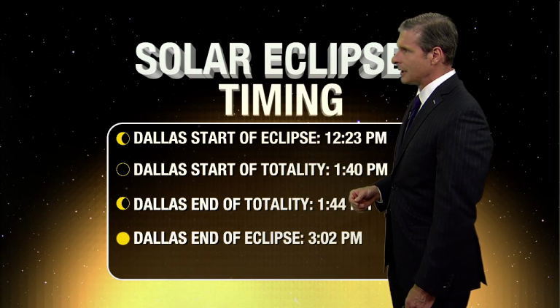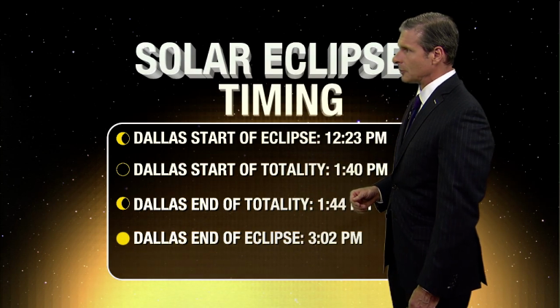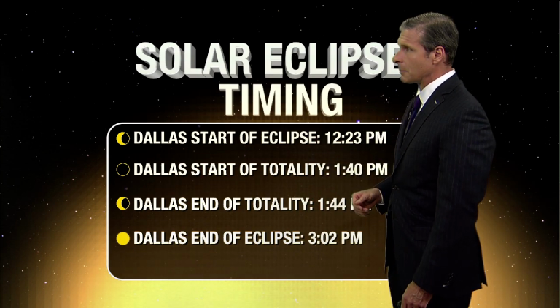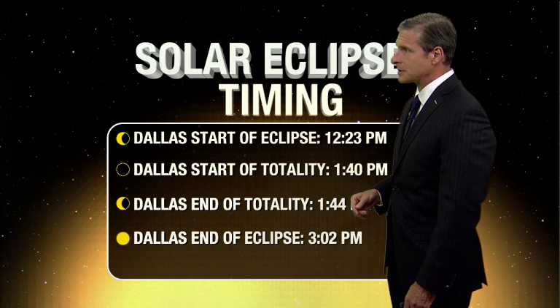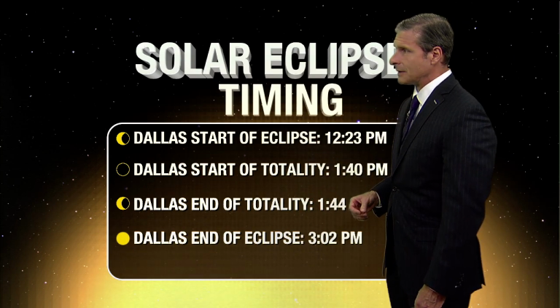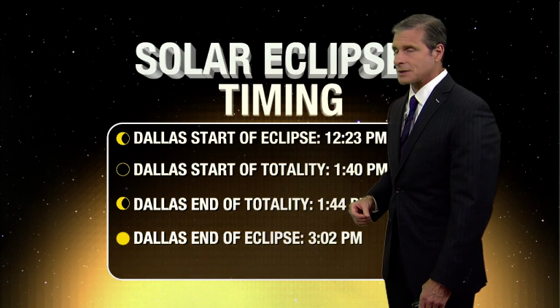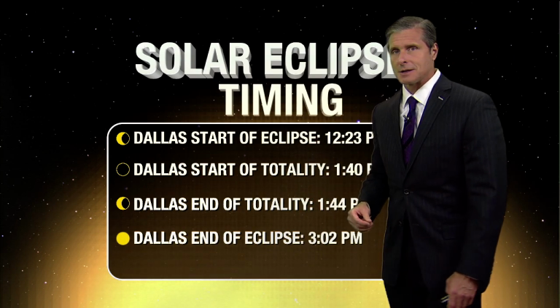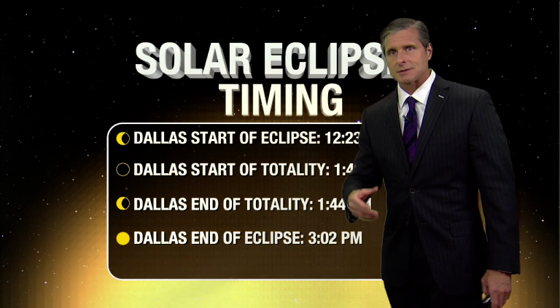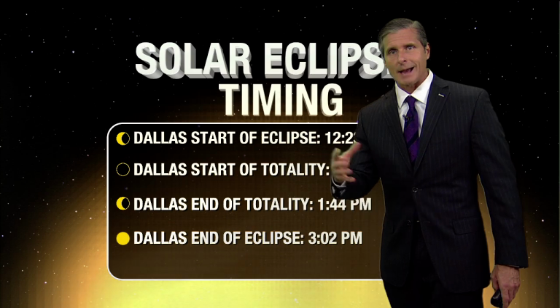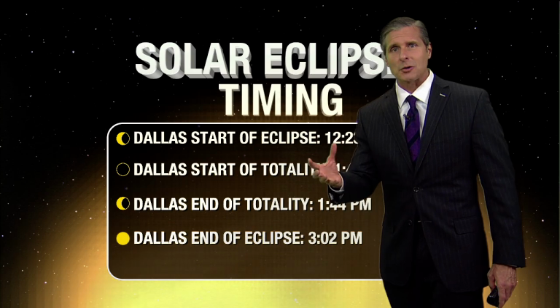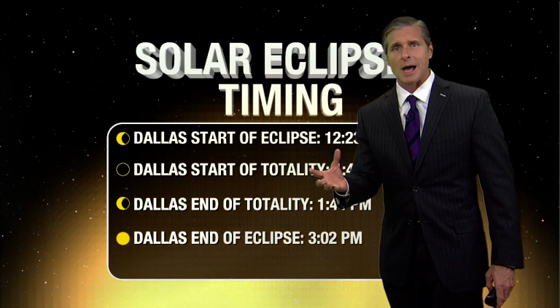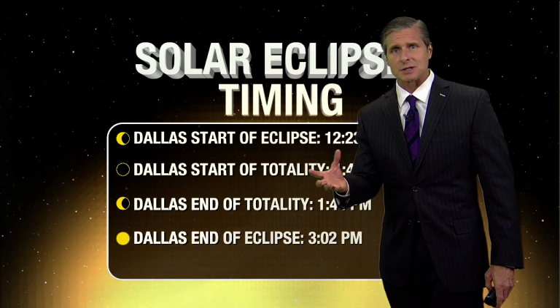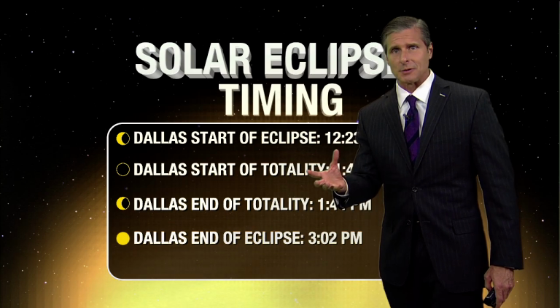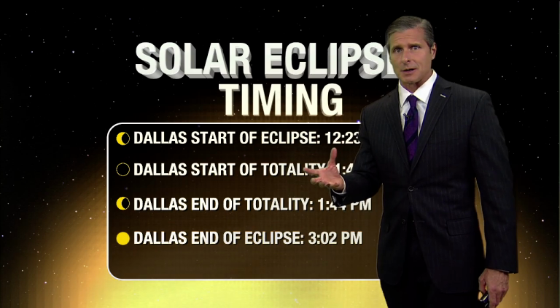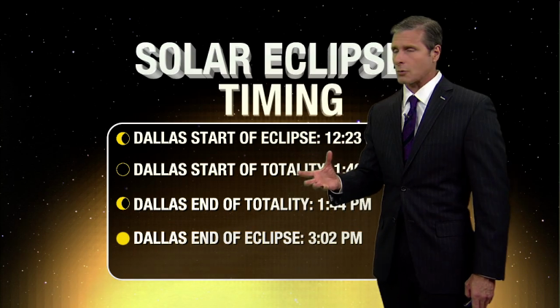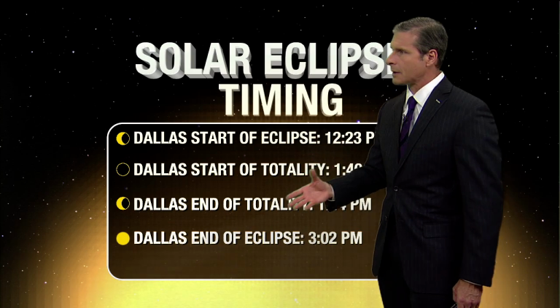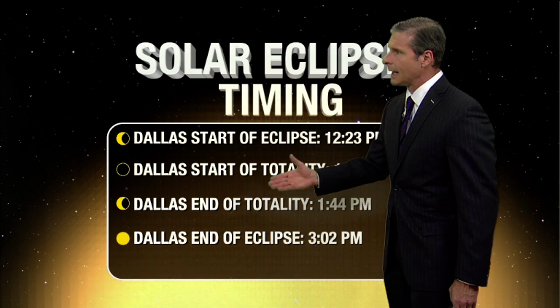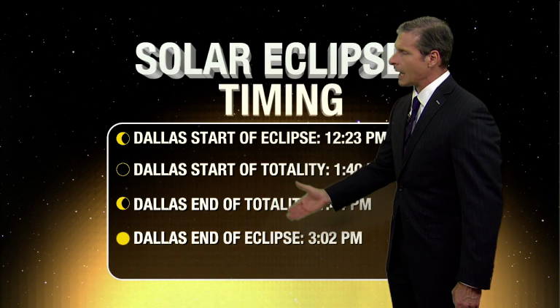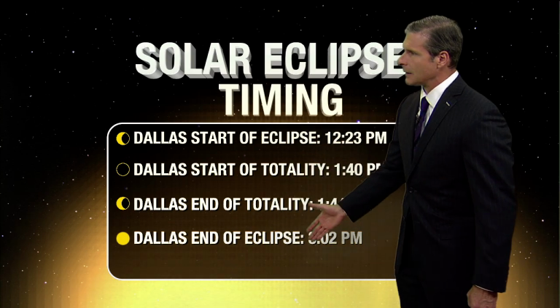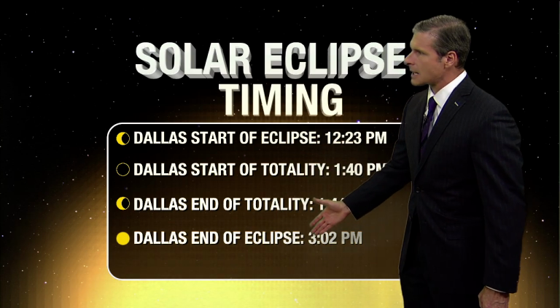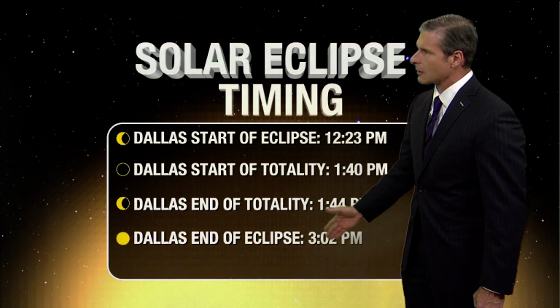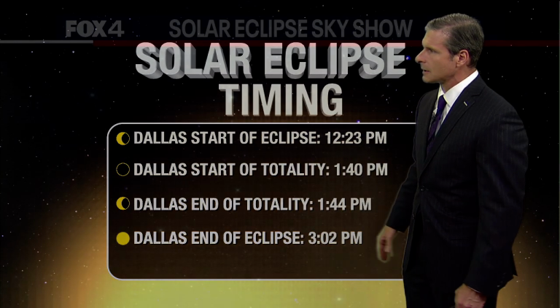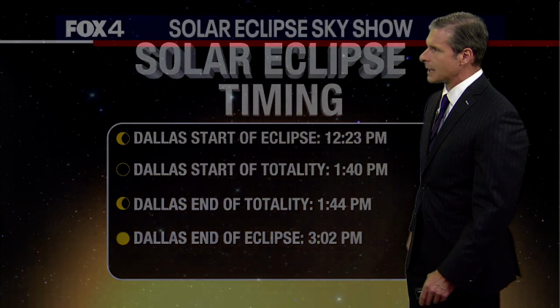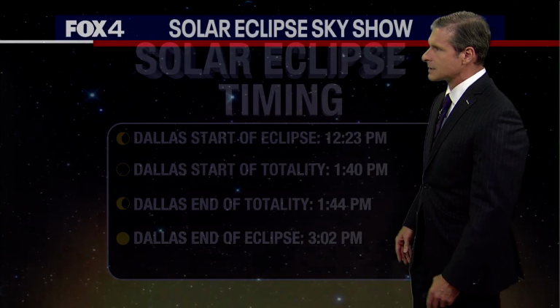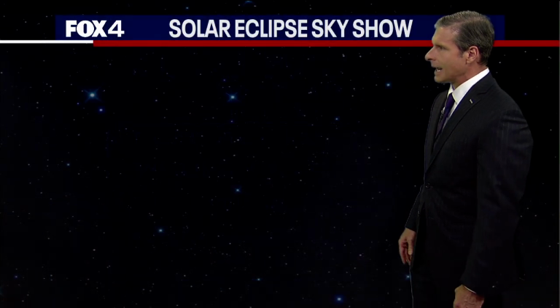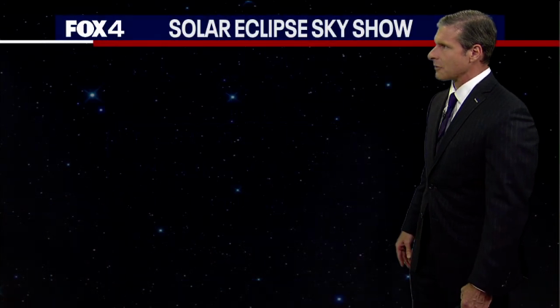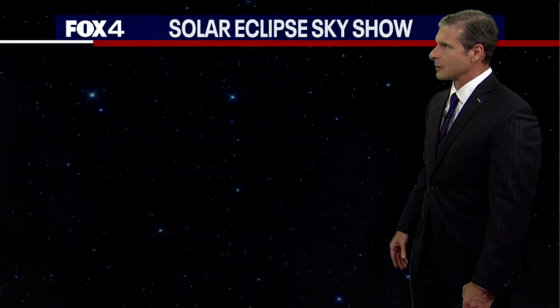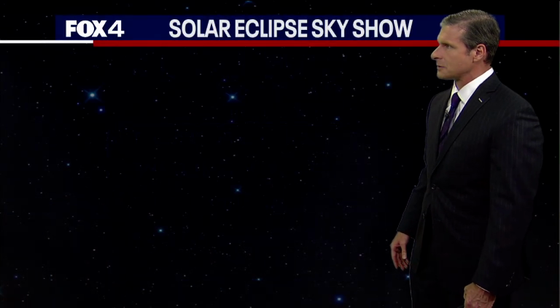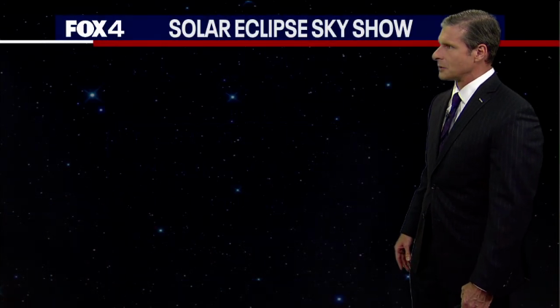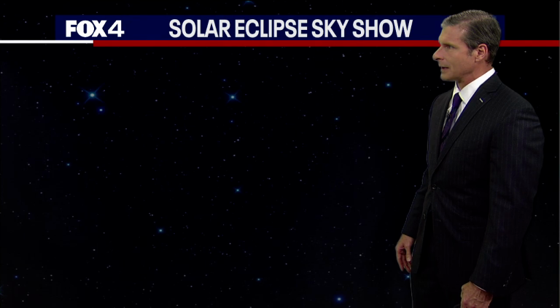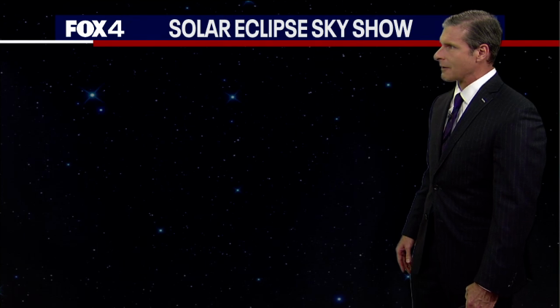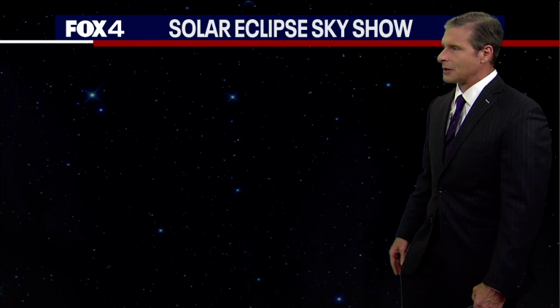You'll be able to see the sun's outer atmosphere, the corona, and then the entire eclipse ends at 3:02 in the afternoon.